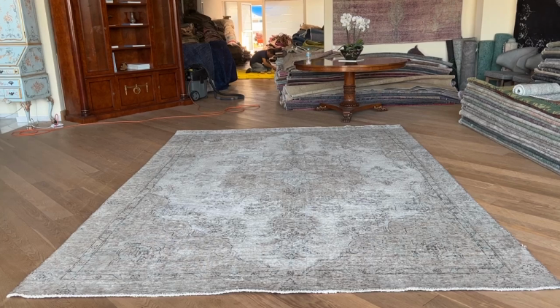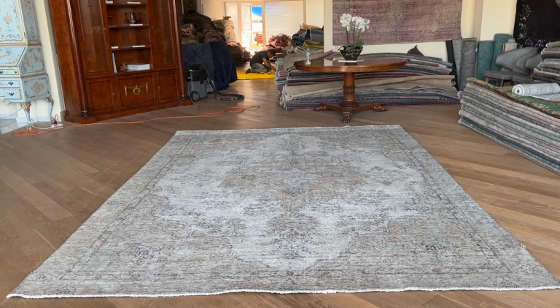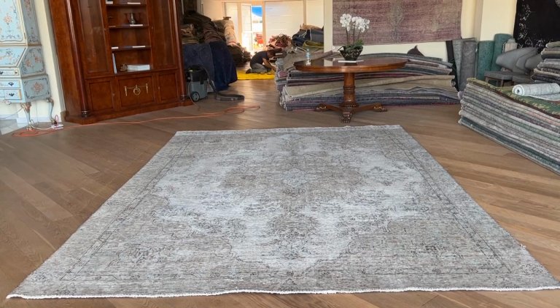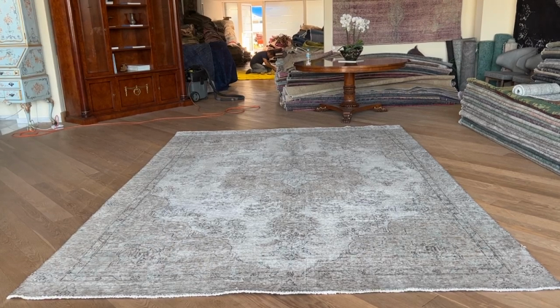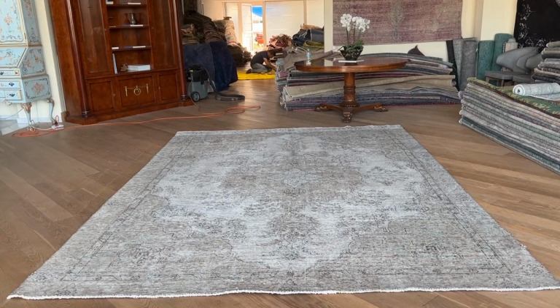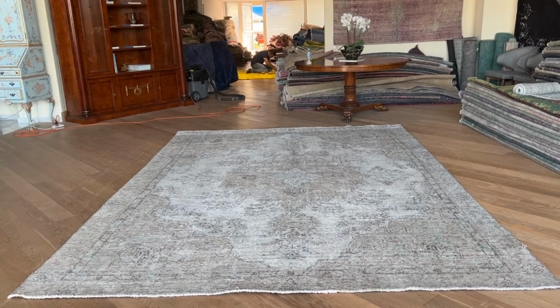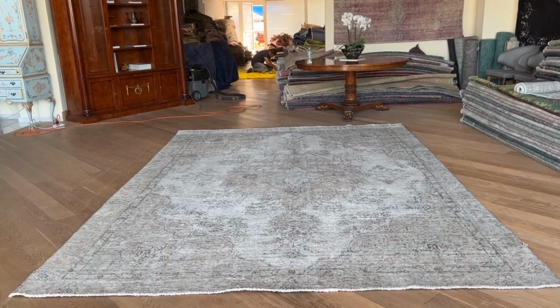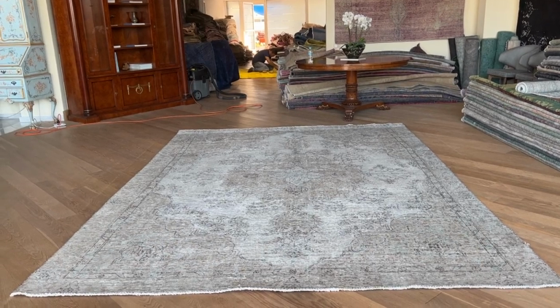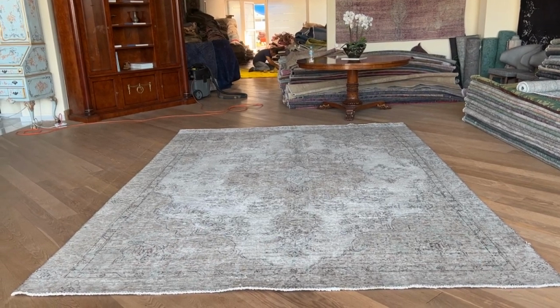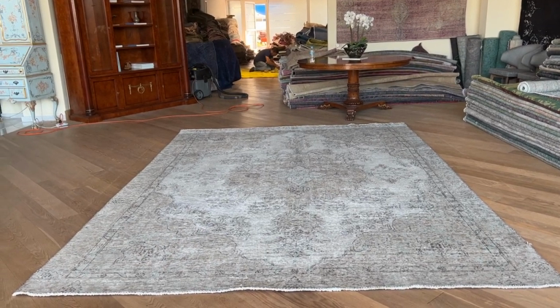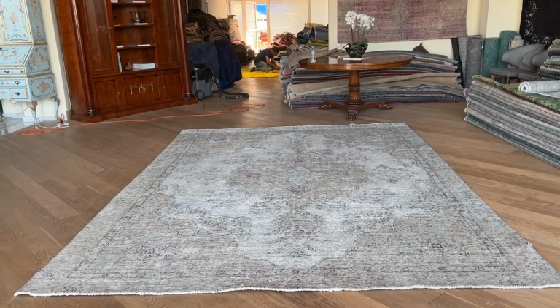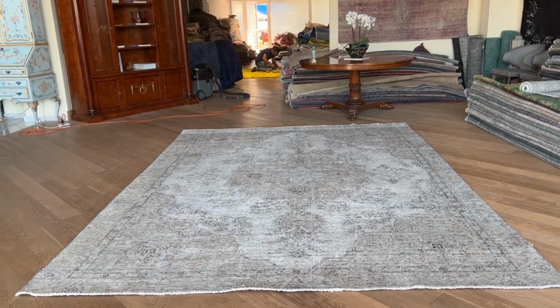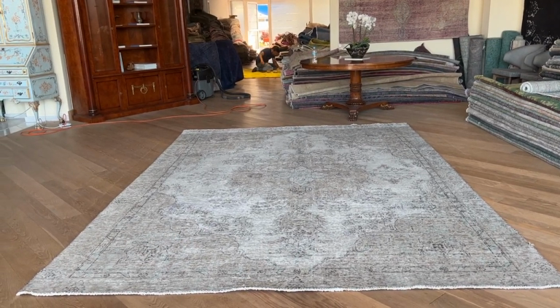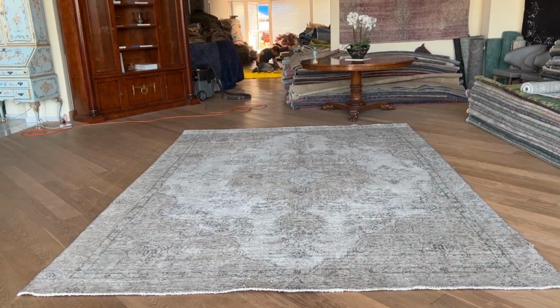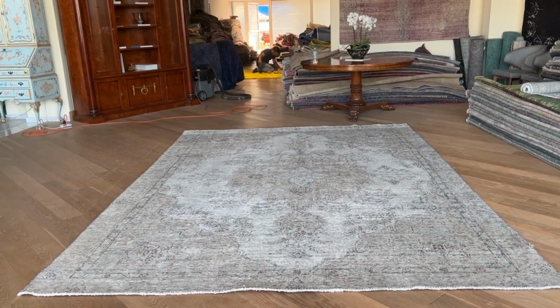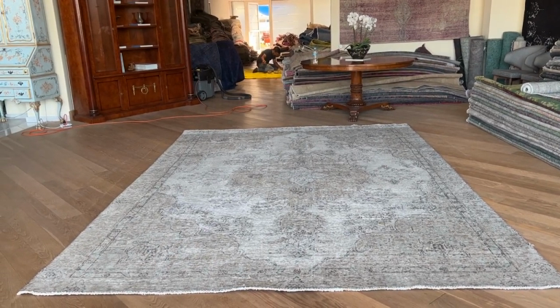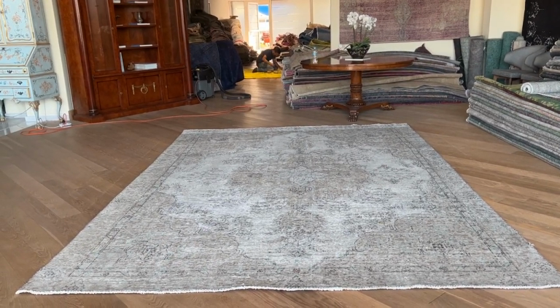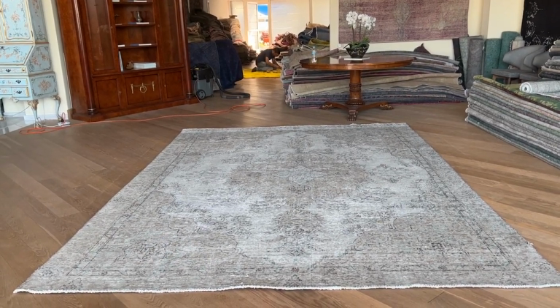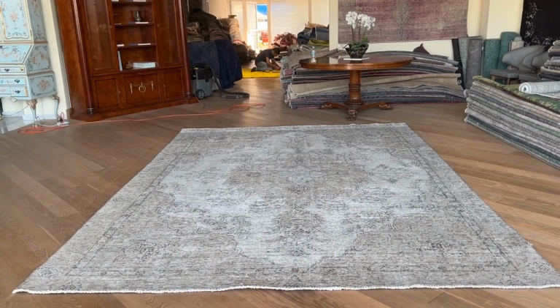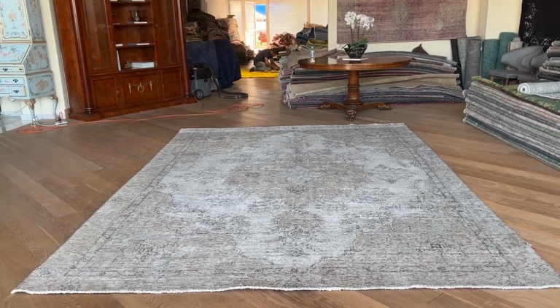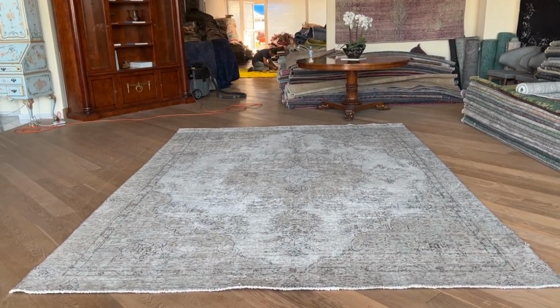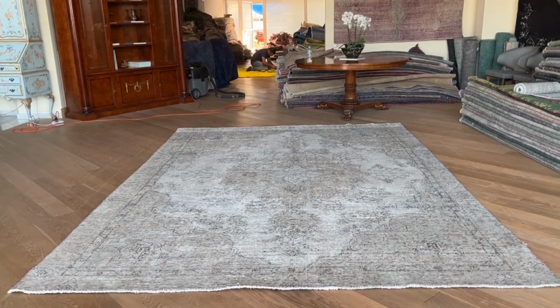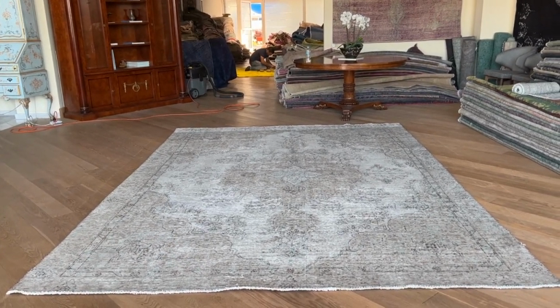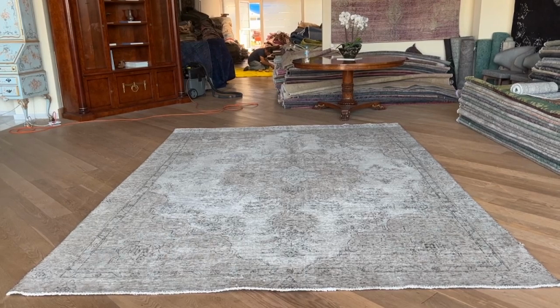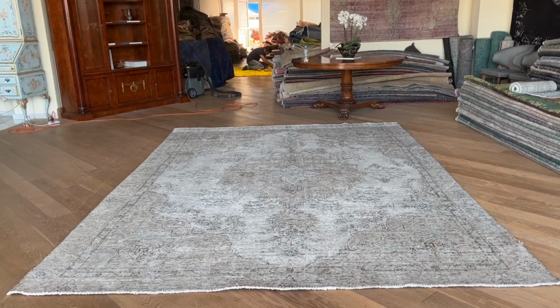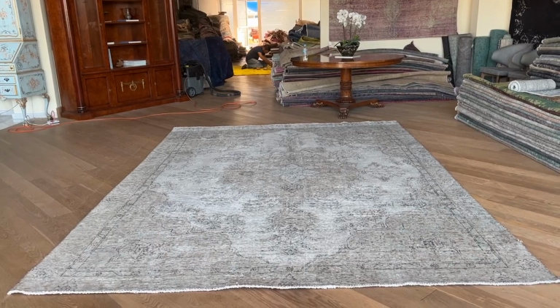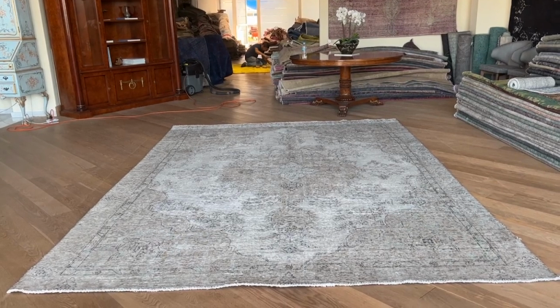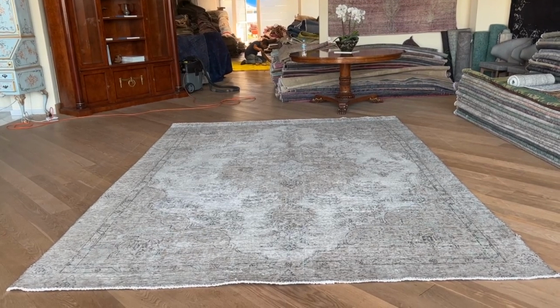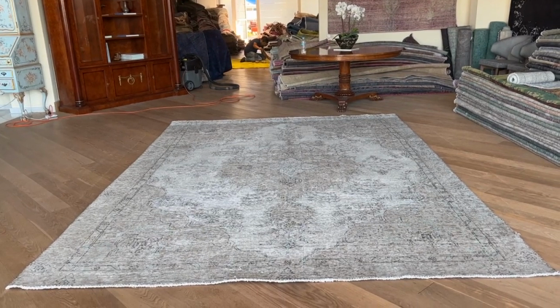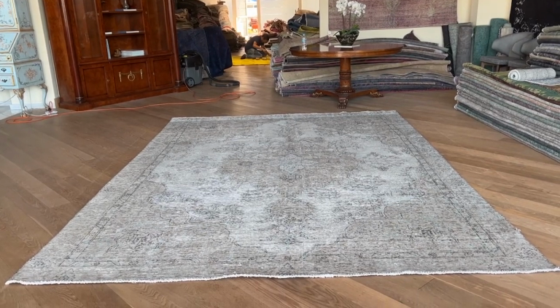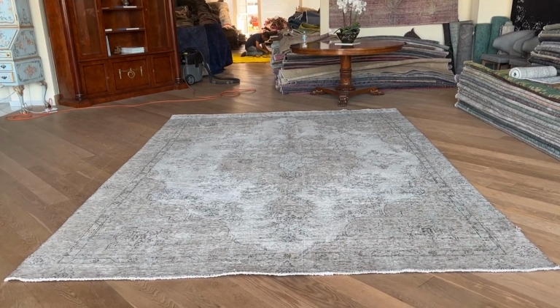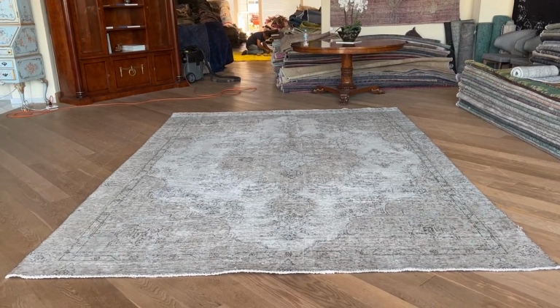Carpet code 22346. This is a Persian handmade carpet in a very nice light silver gray color tone.